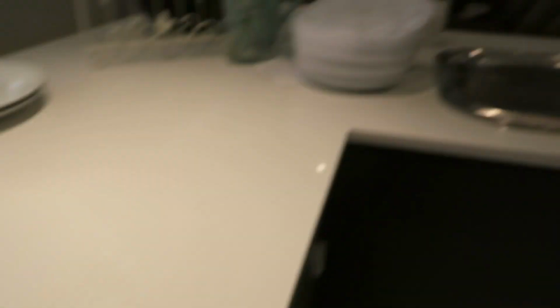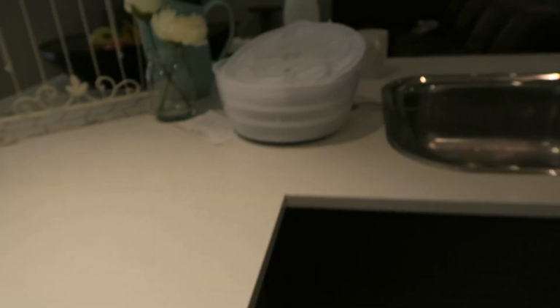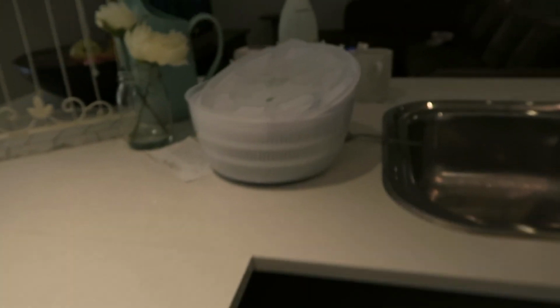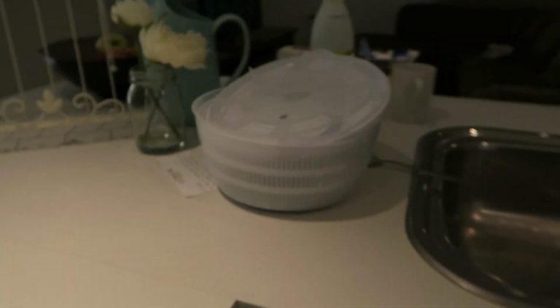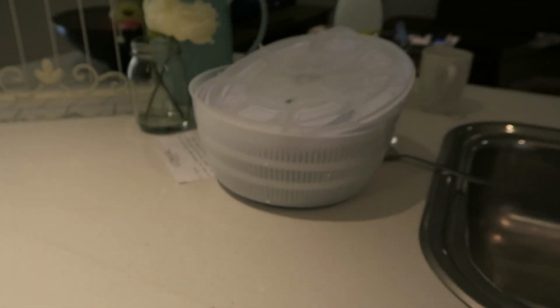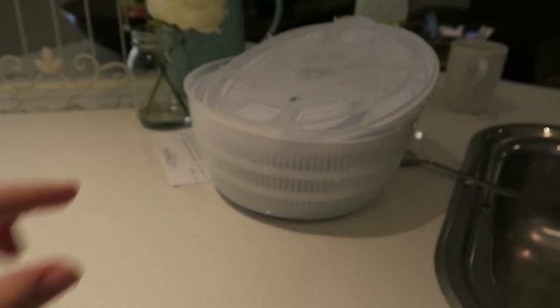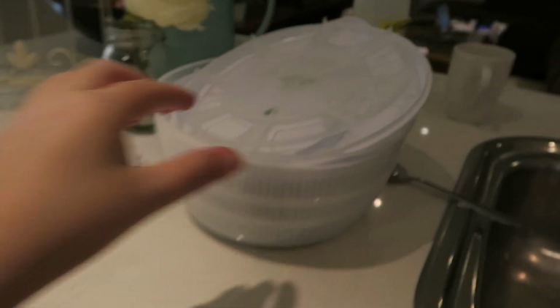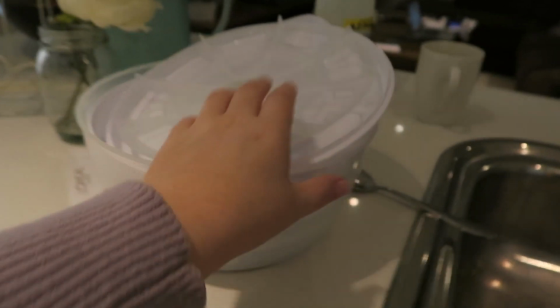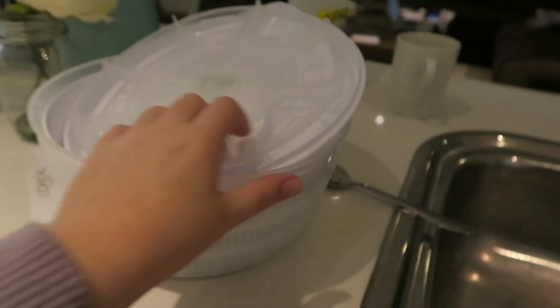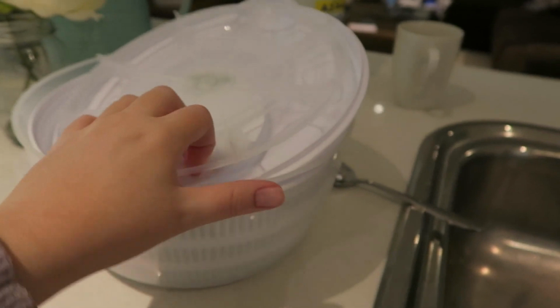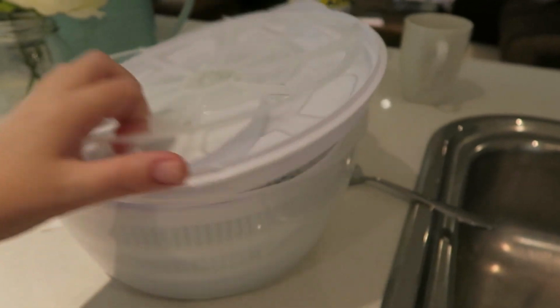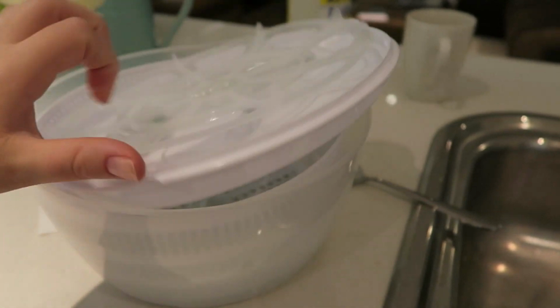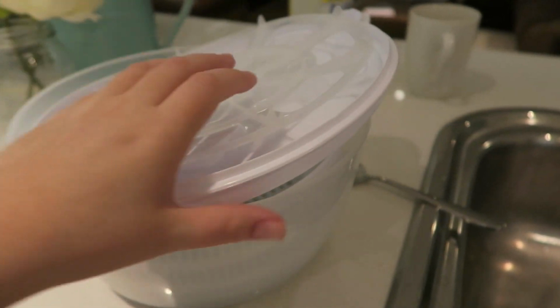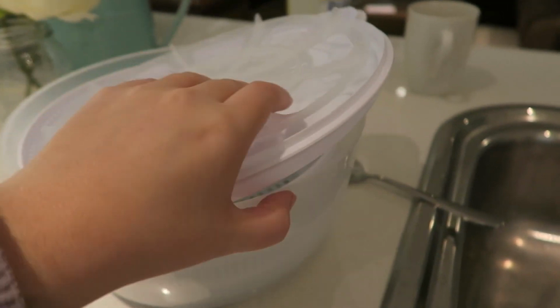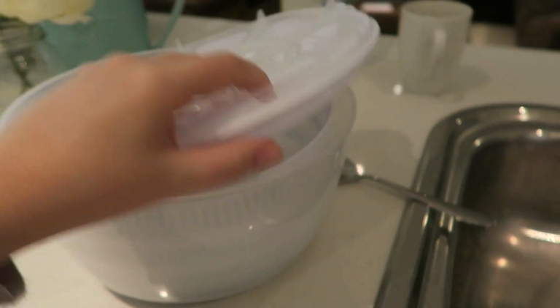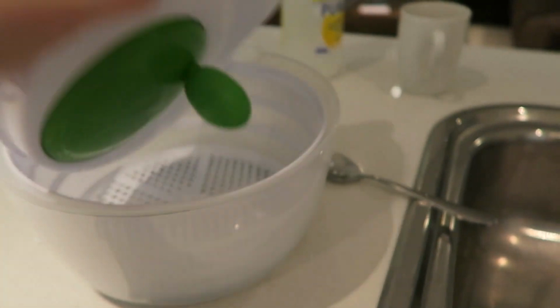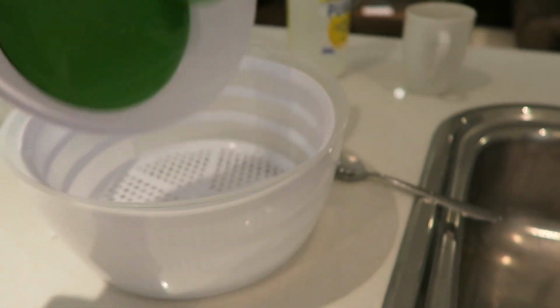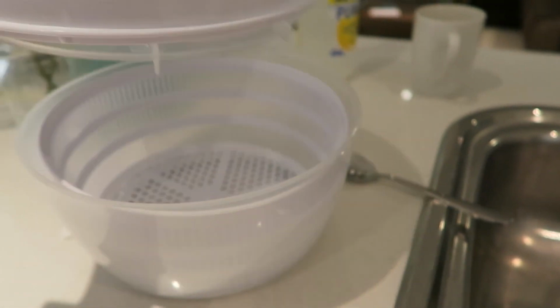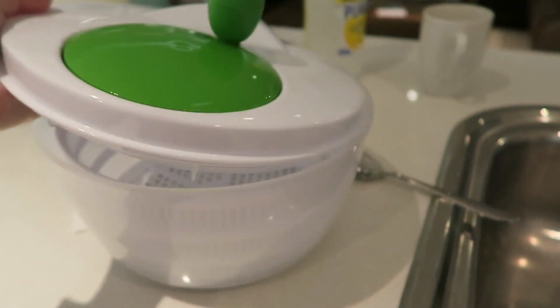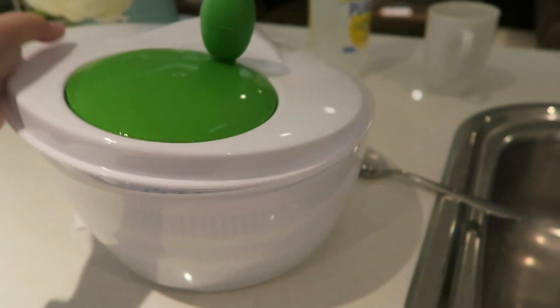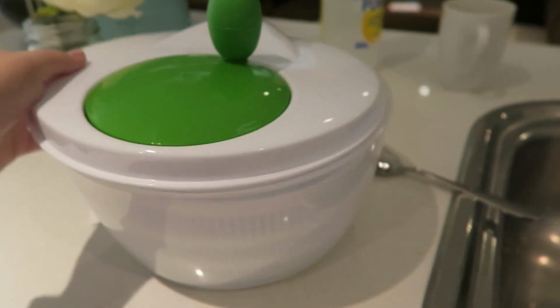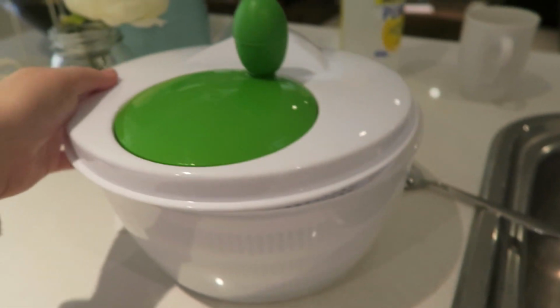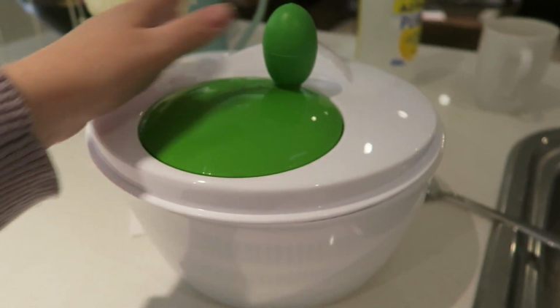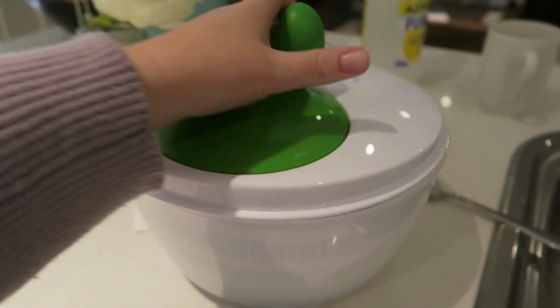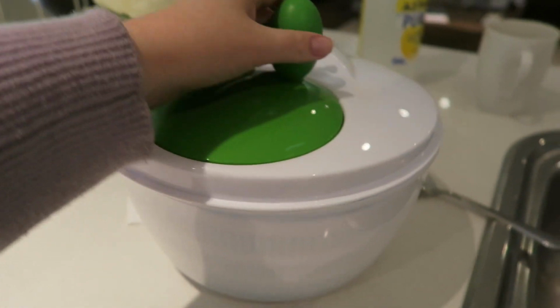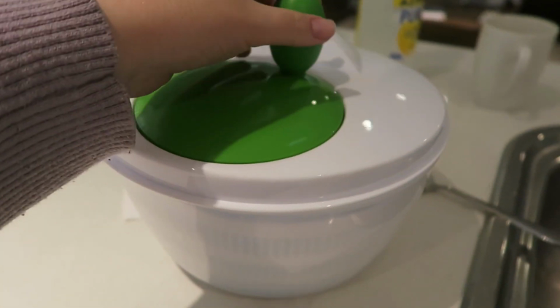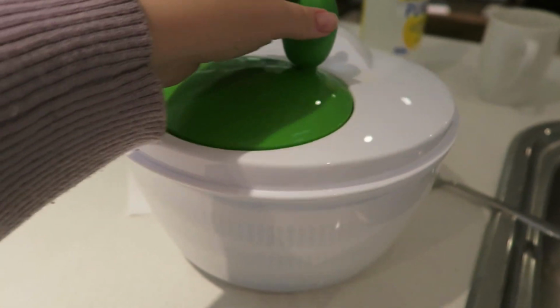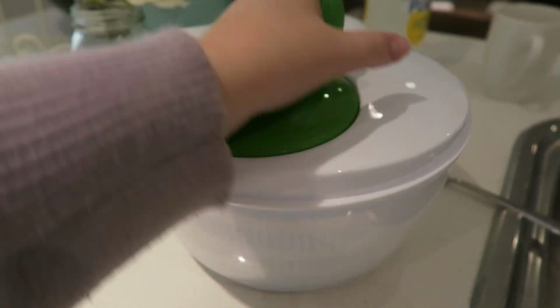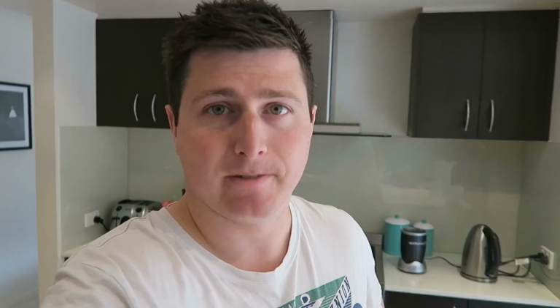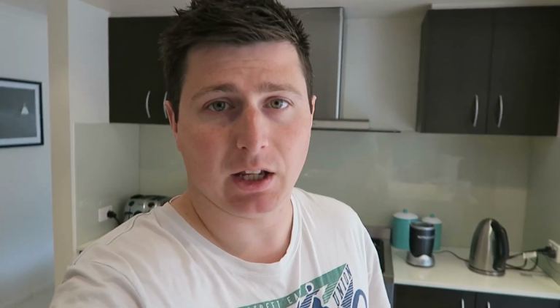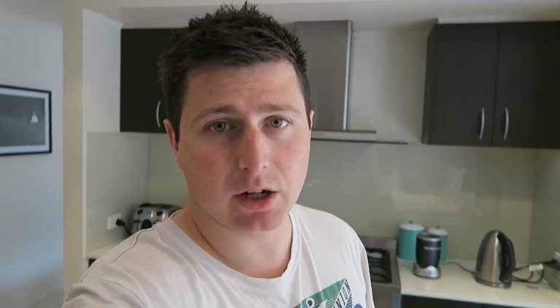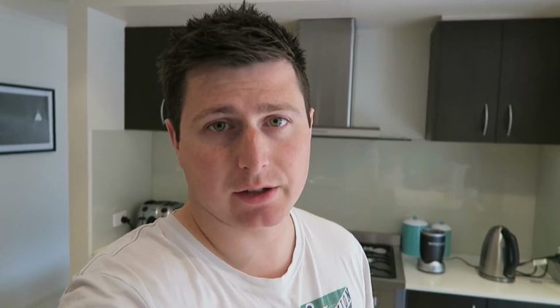I bought one of these things — did I show you guys? But I need a washer, a salad spinner to keep the spinach in.